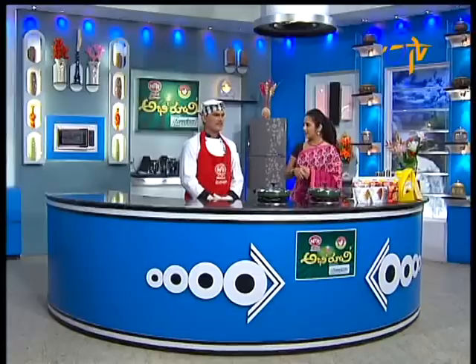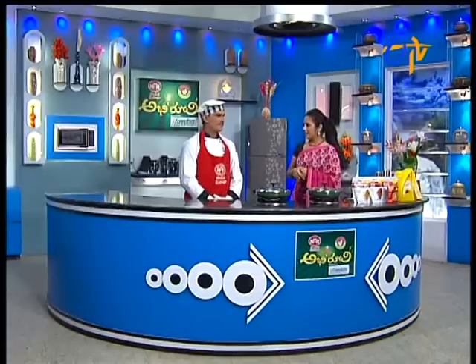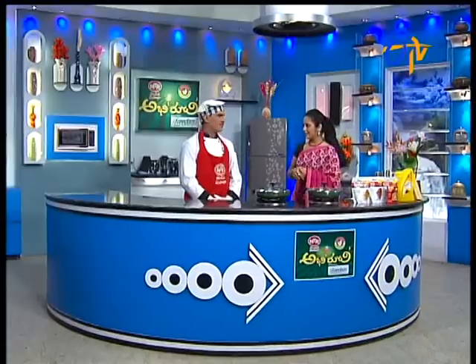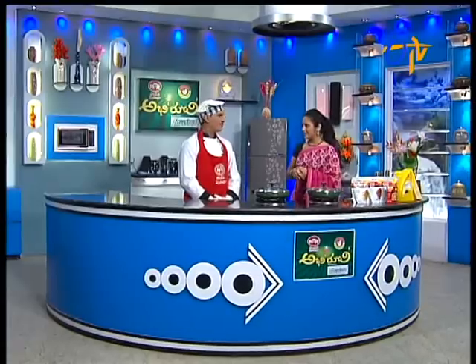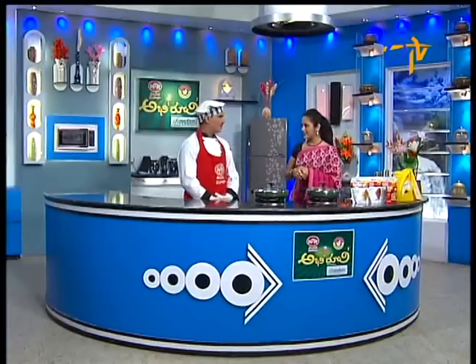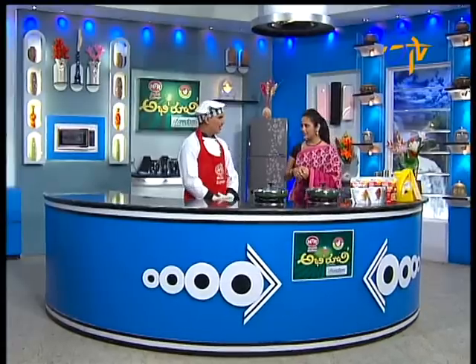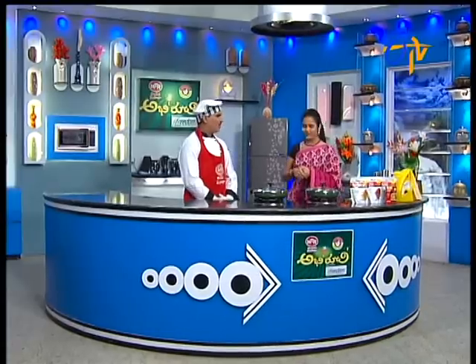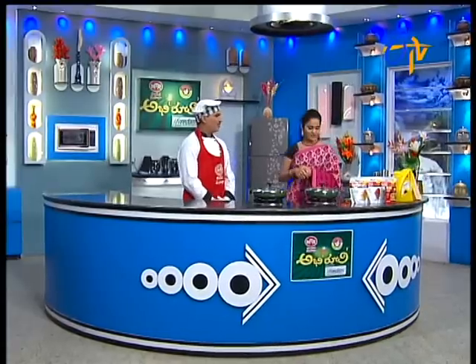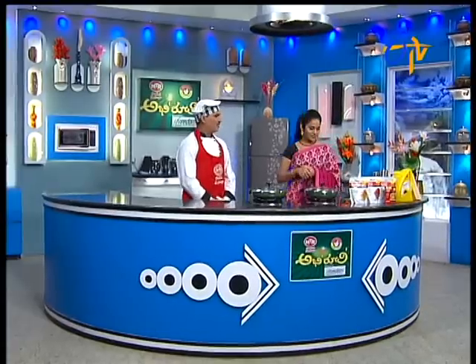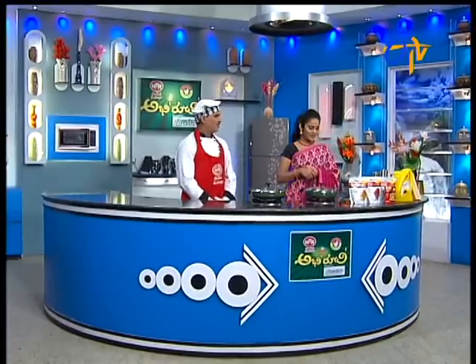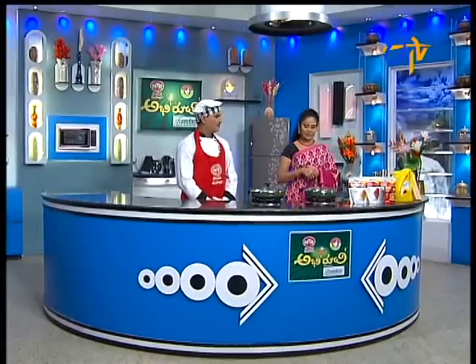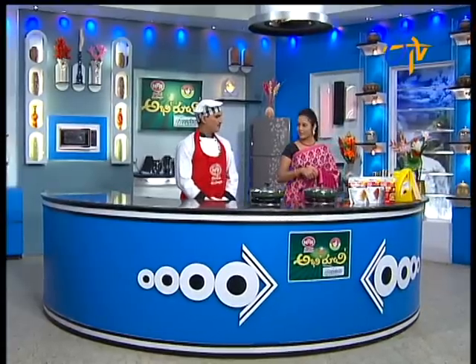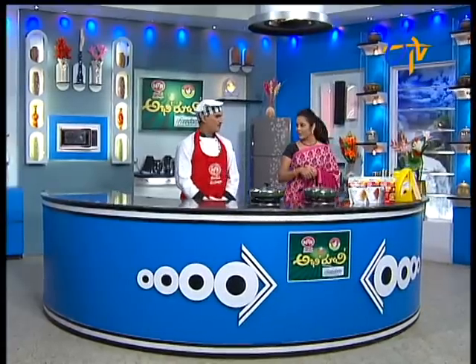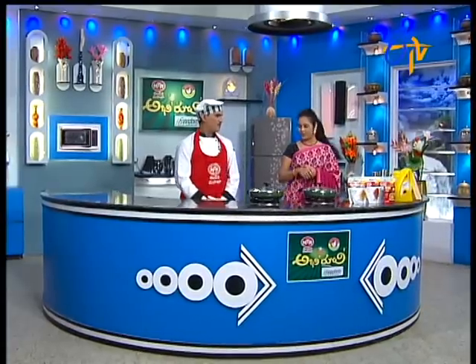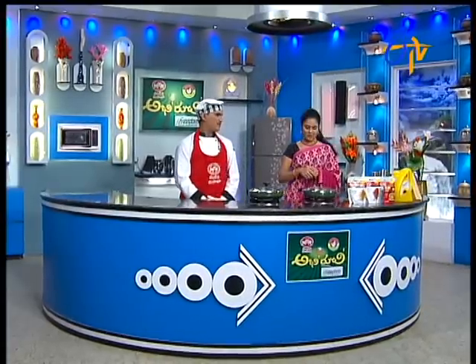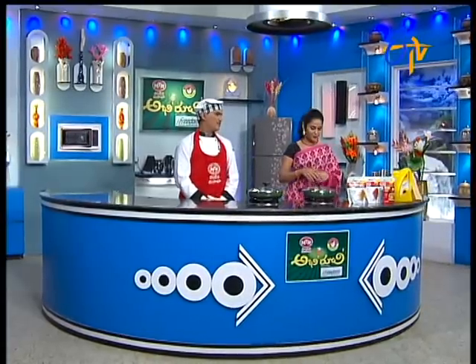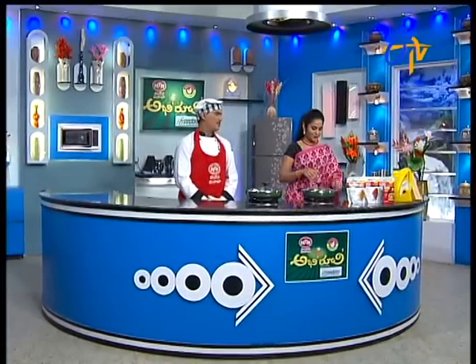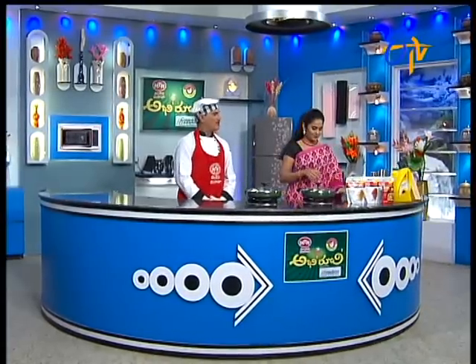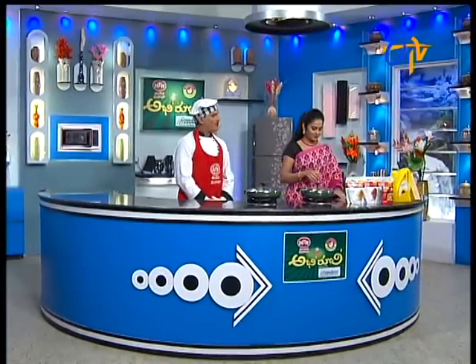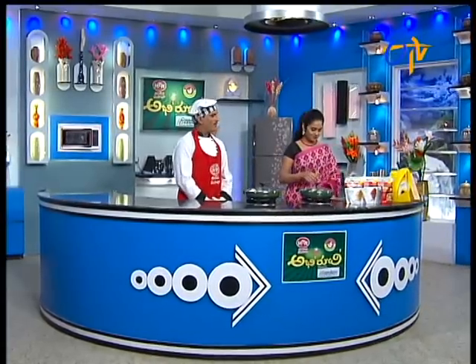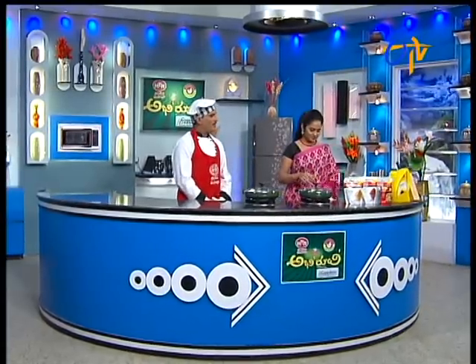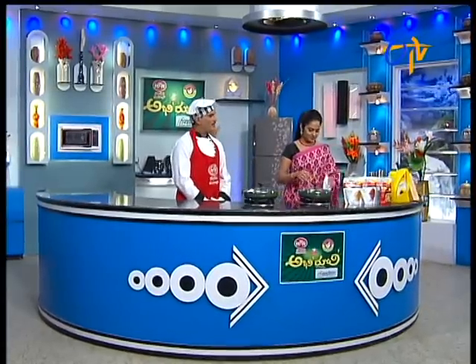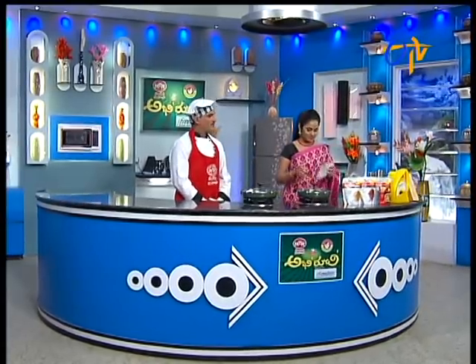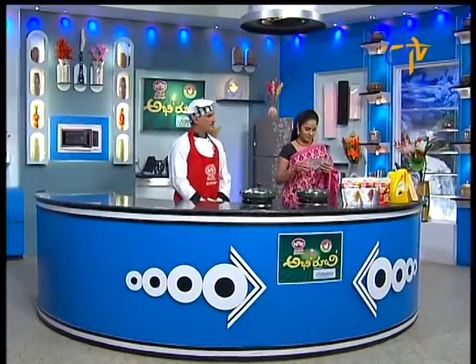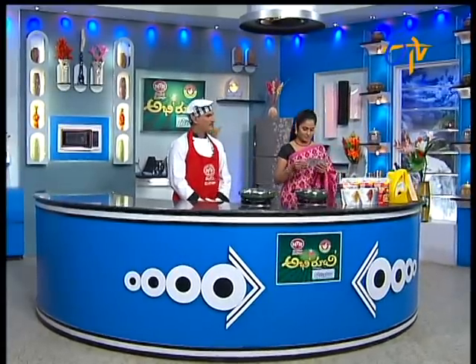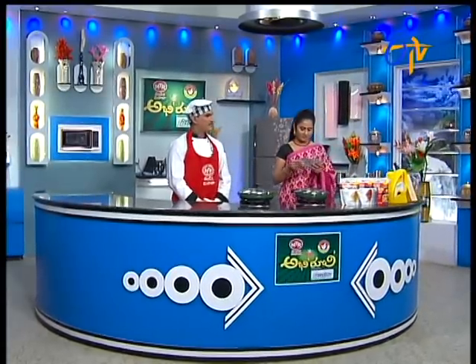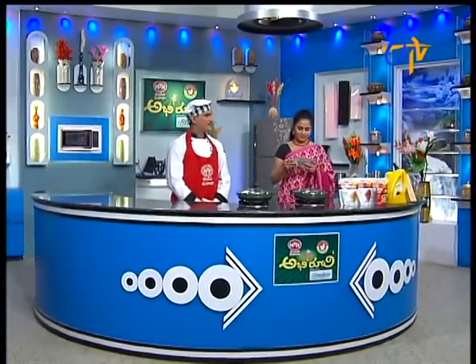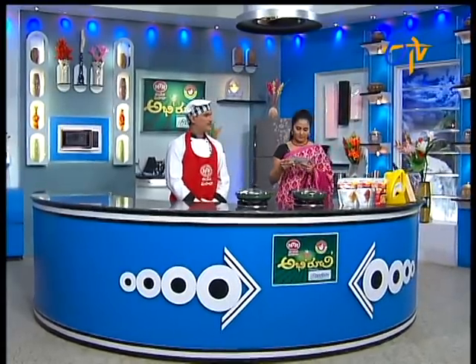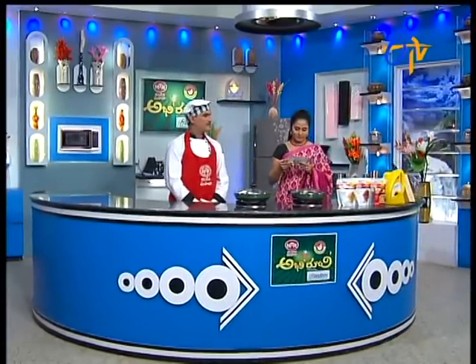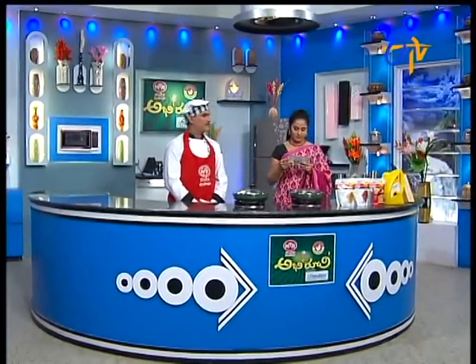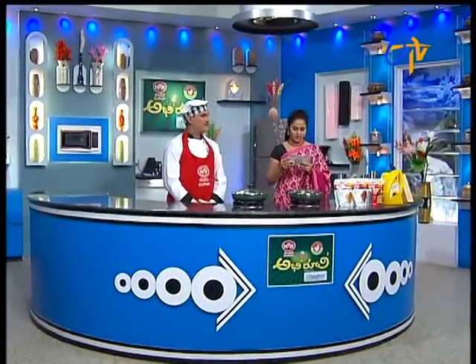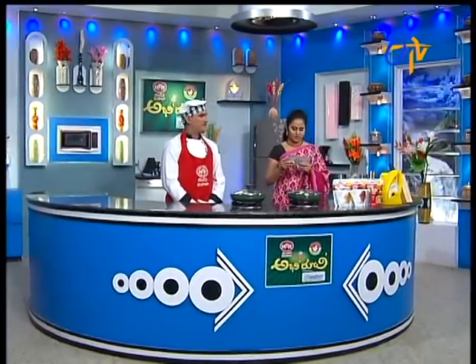Hi, Rajgaru. Hello, our Srivaldi. Thanks to our recipe, so want to start with me, Rajgaru. Okay.